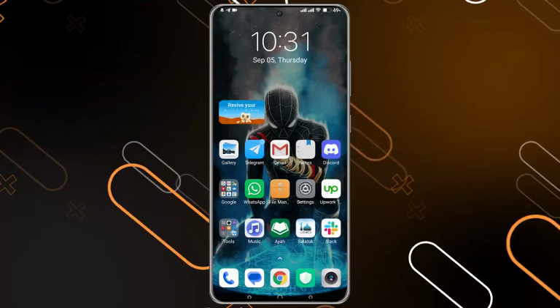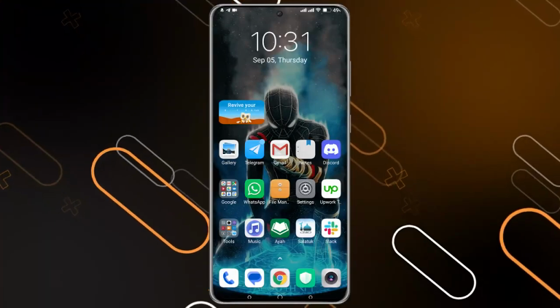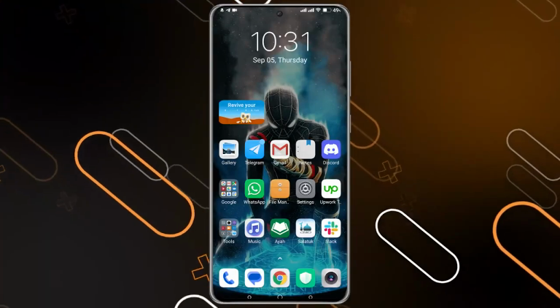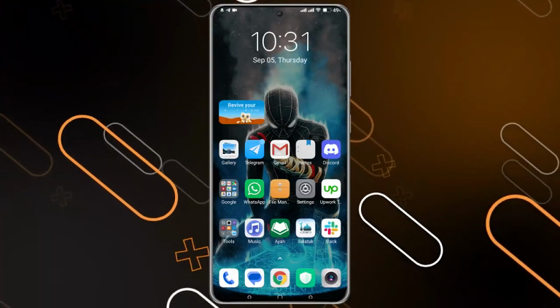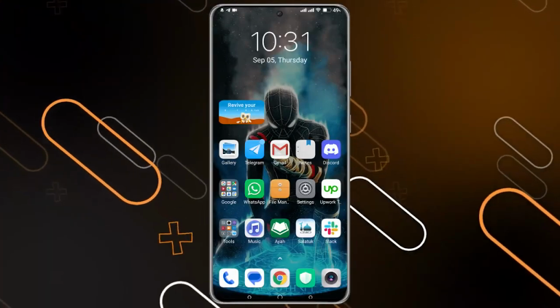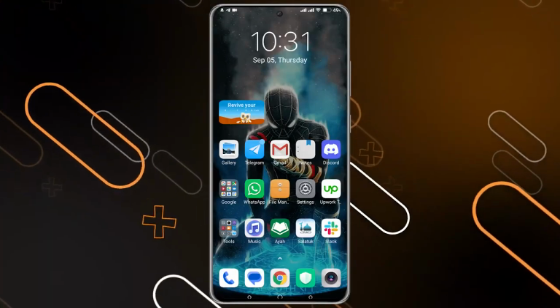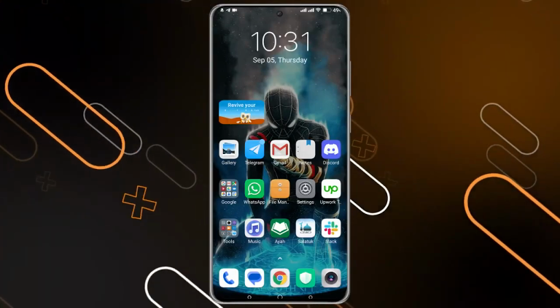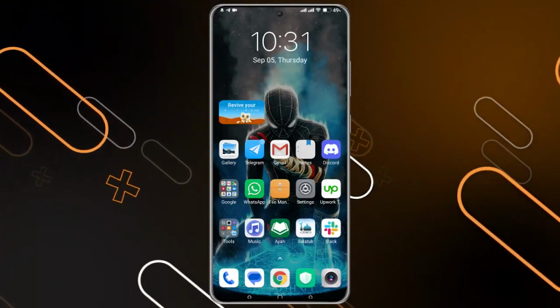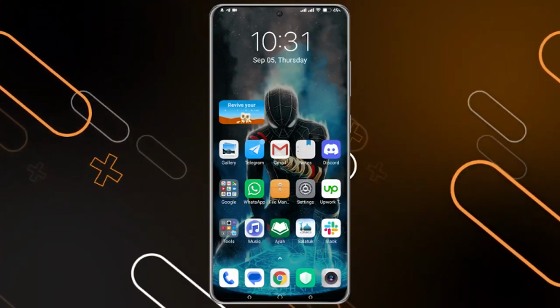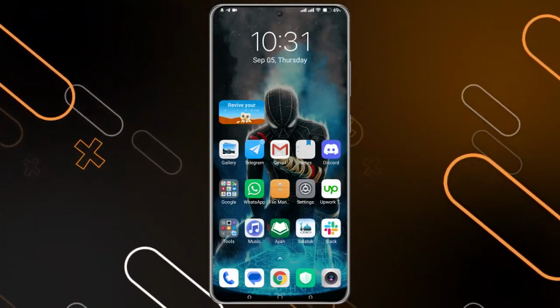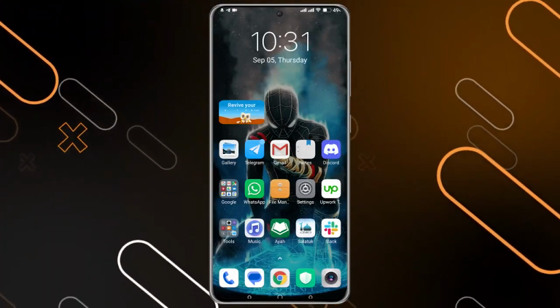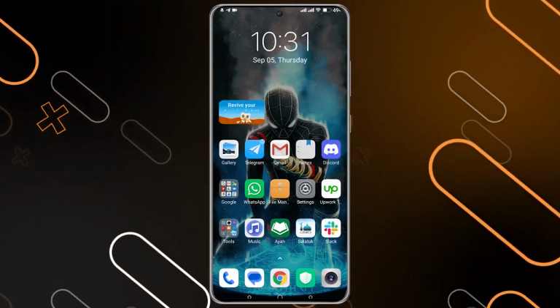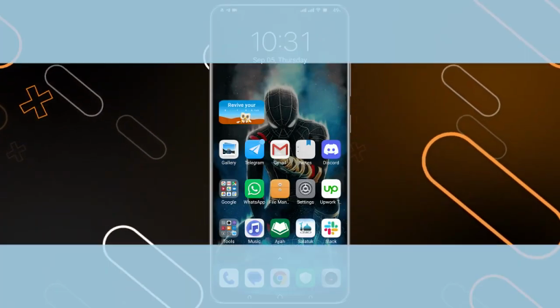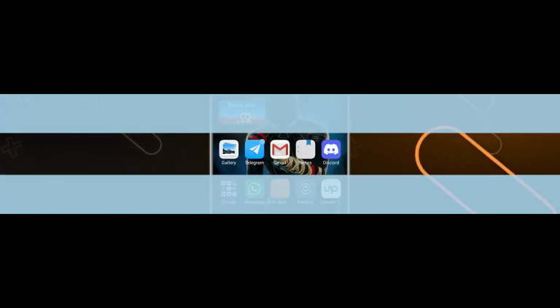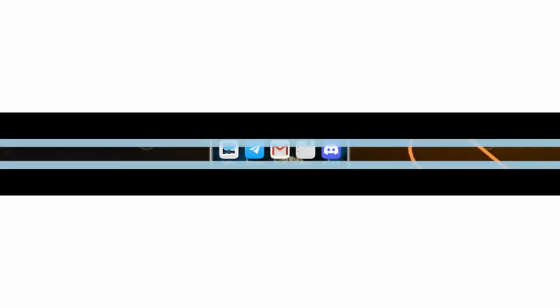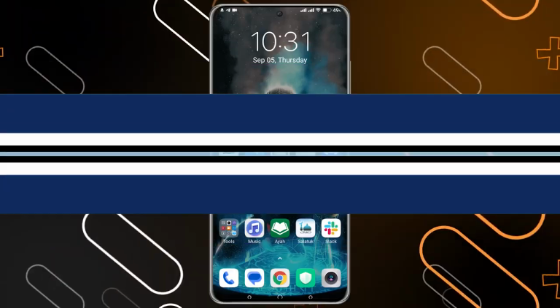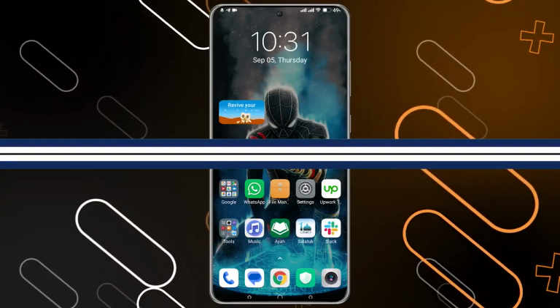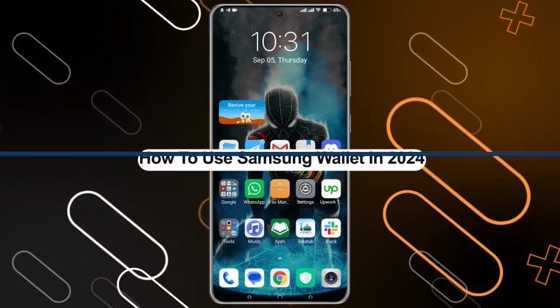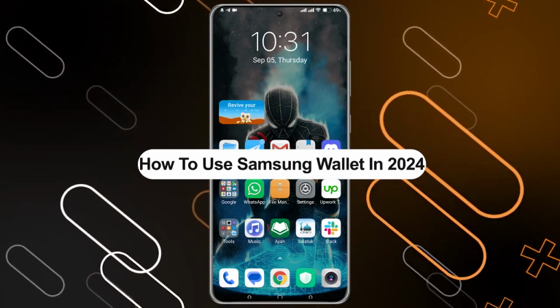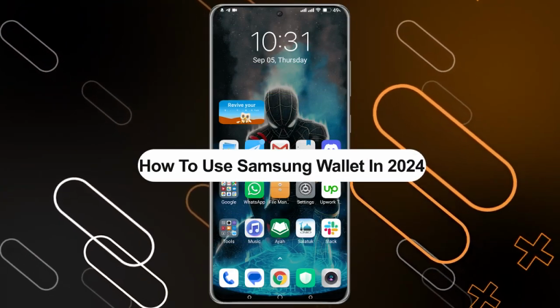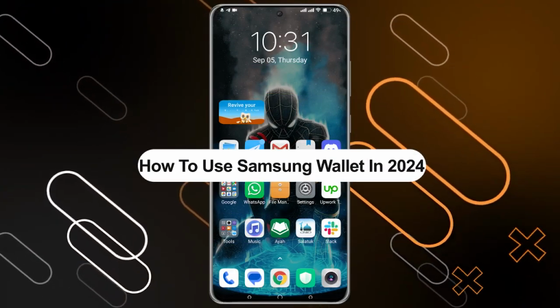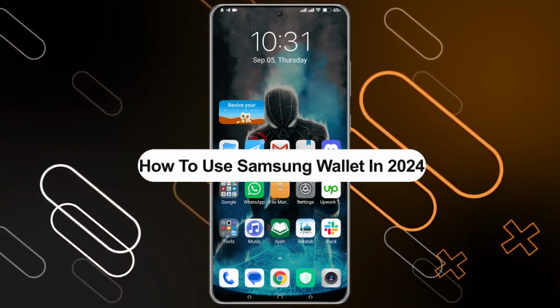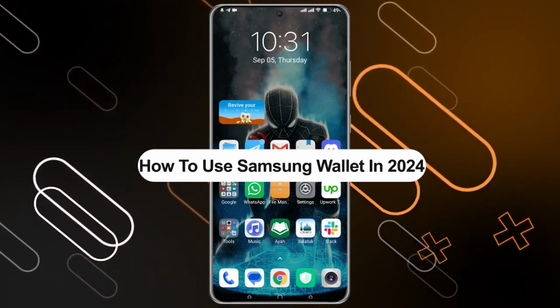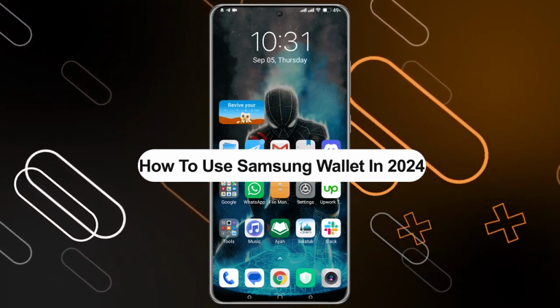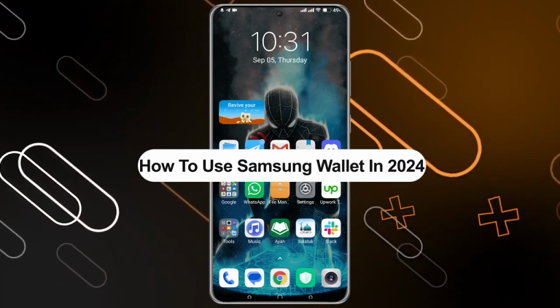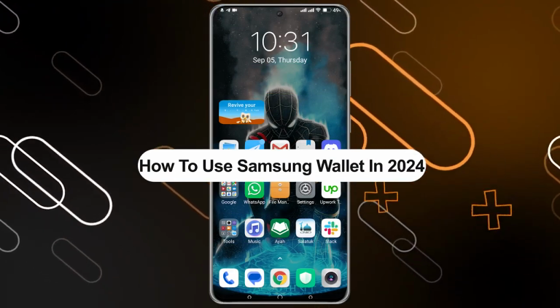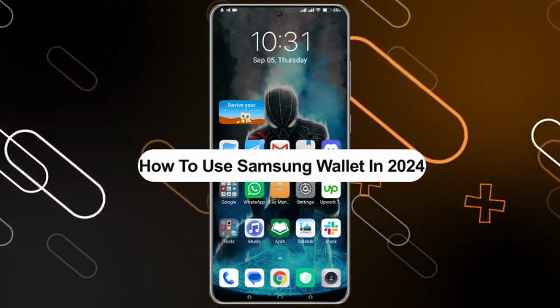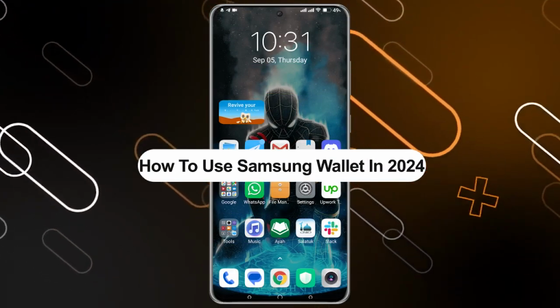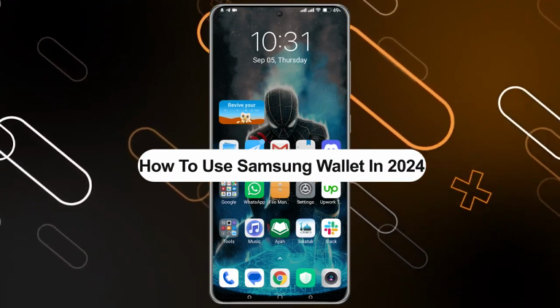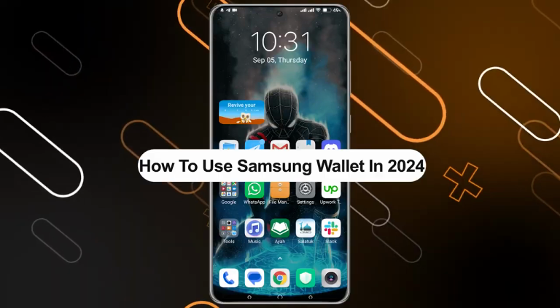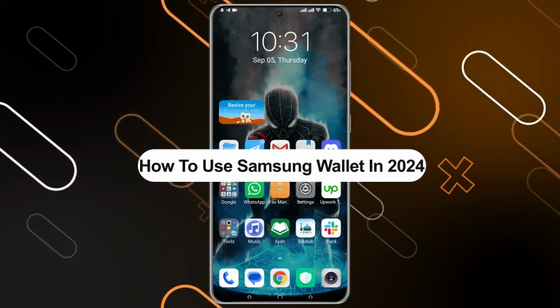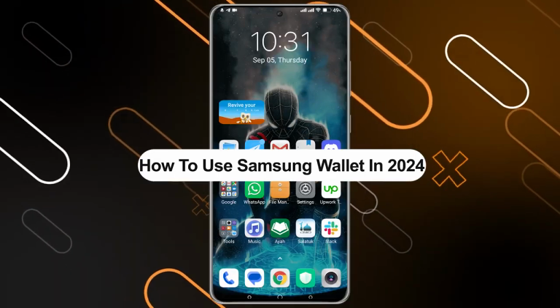What's up guys, I'm Zayn and today I'm going to show you how to use Samsung Wallet in 2024.